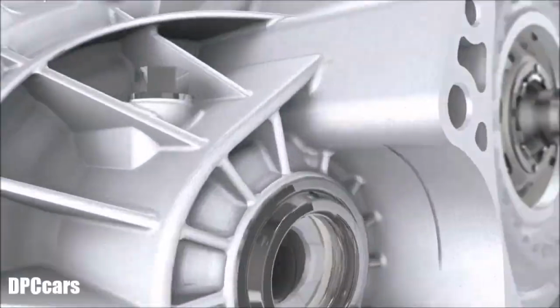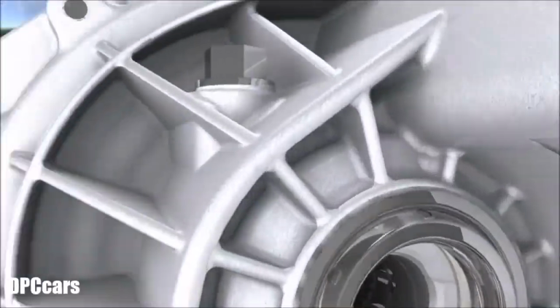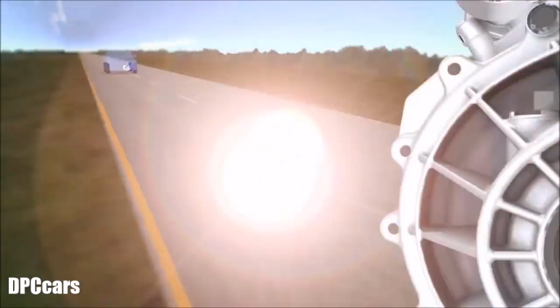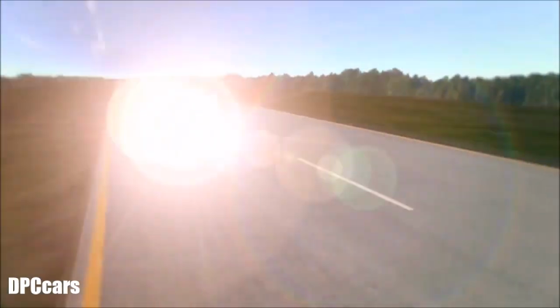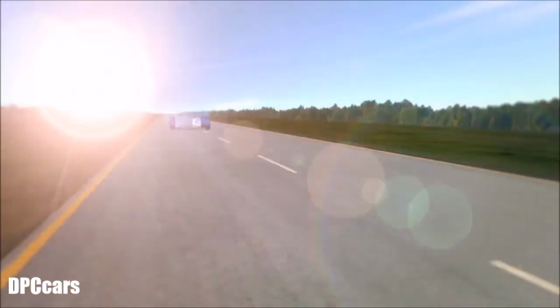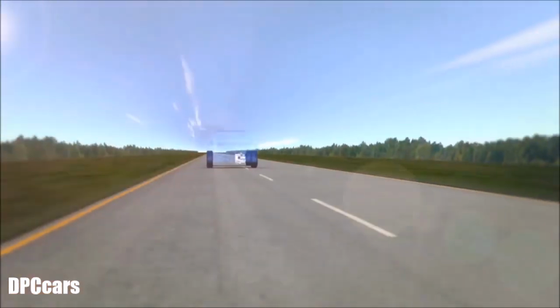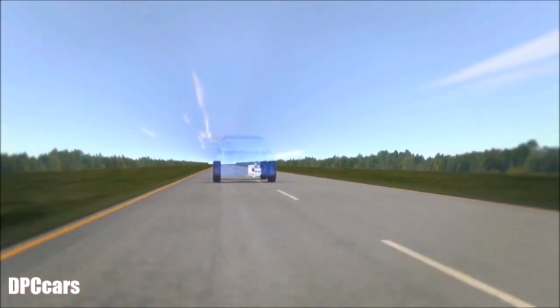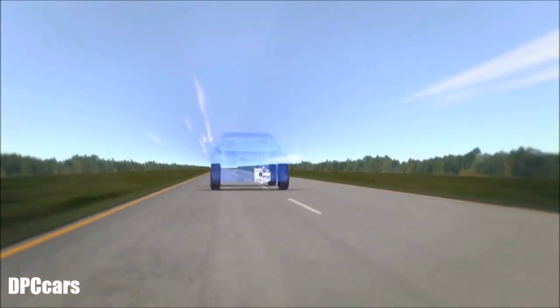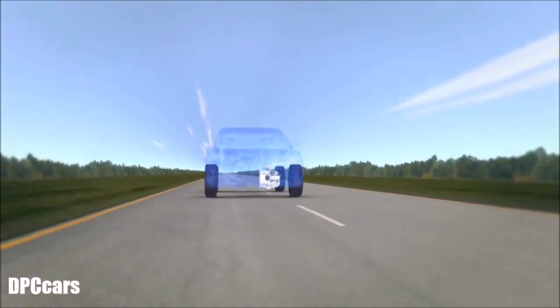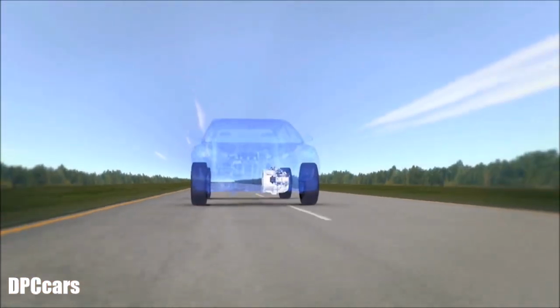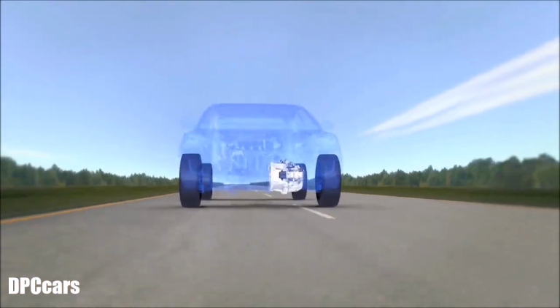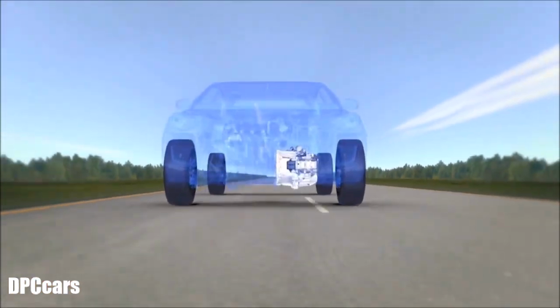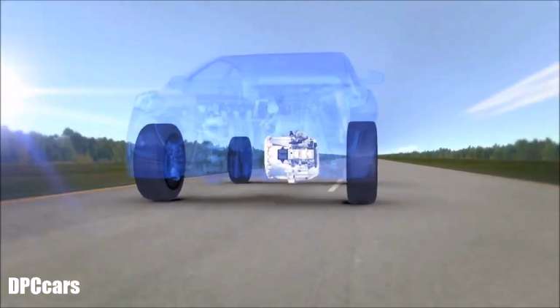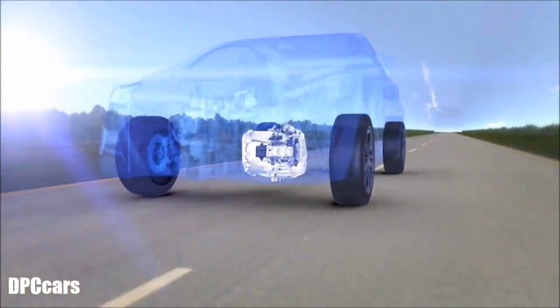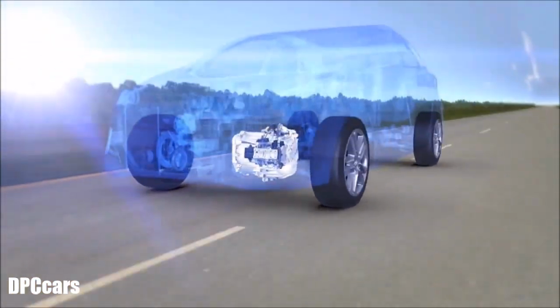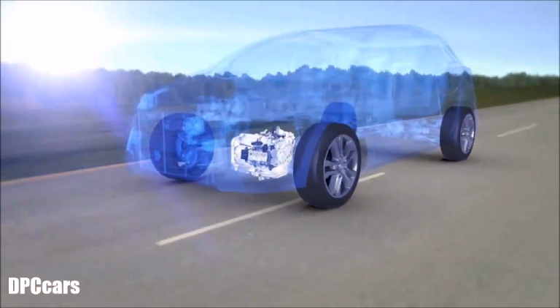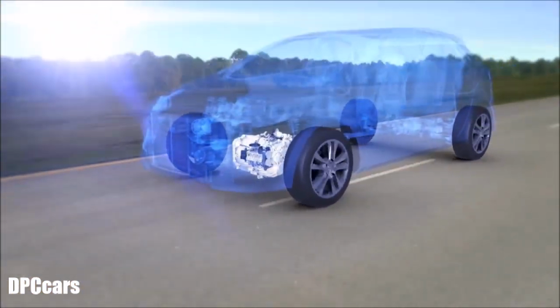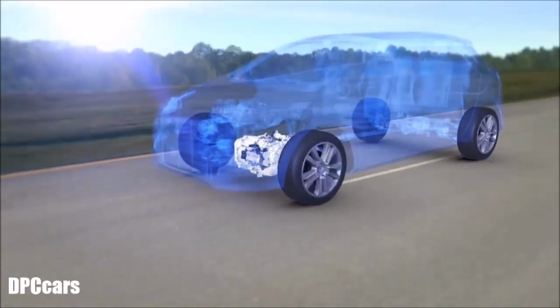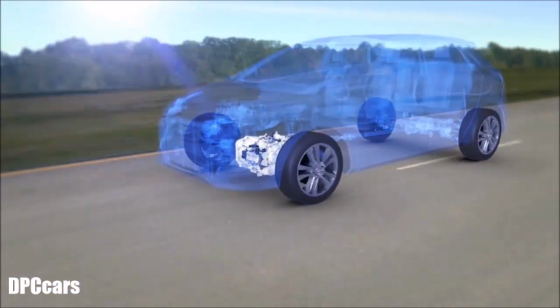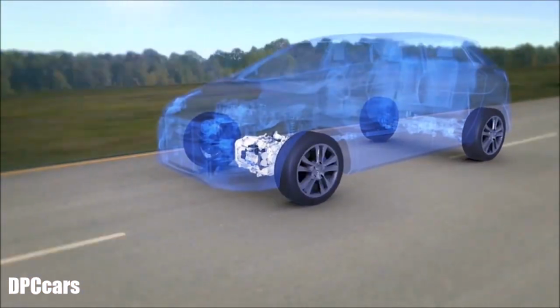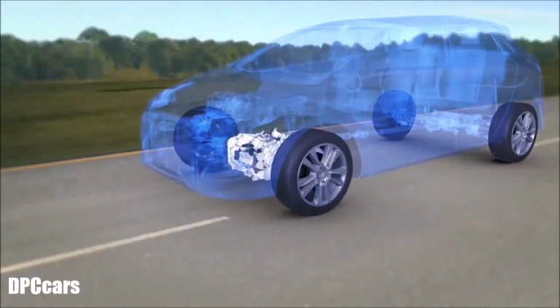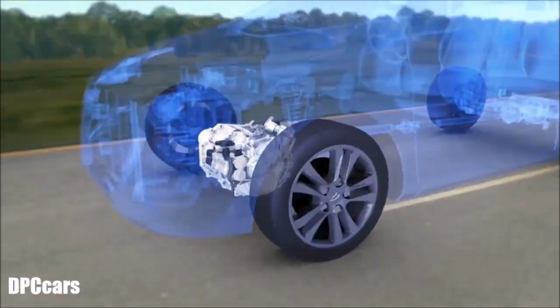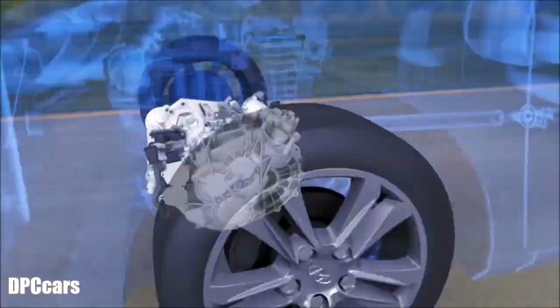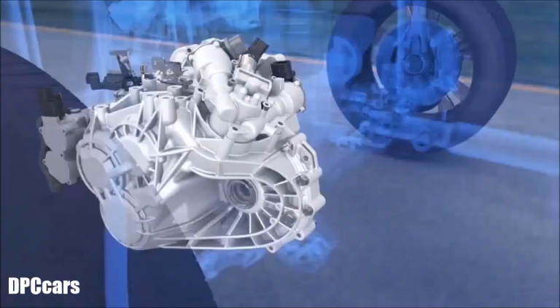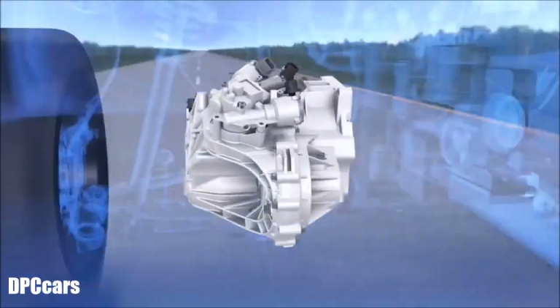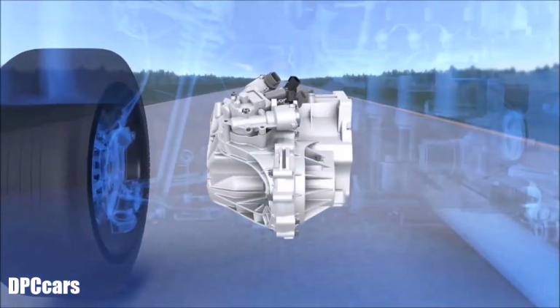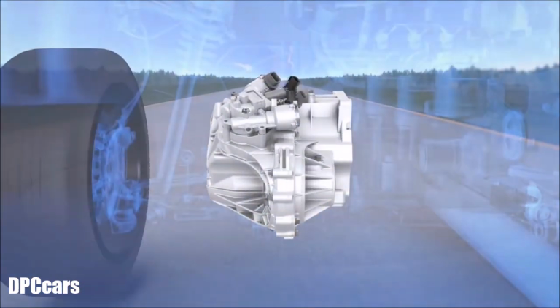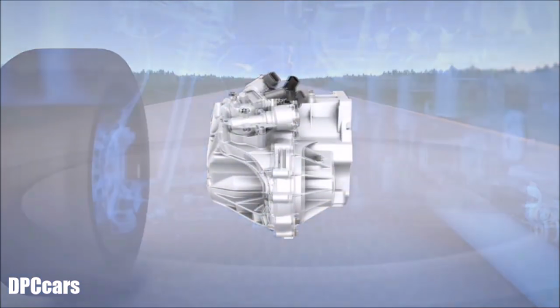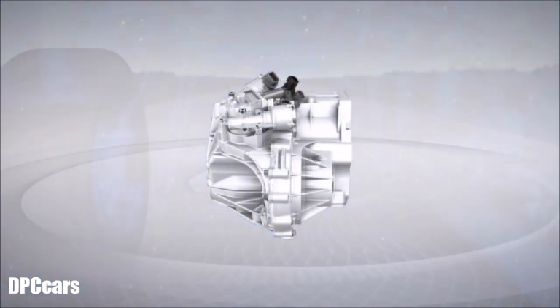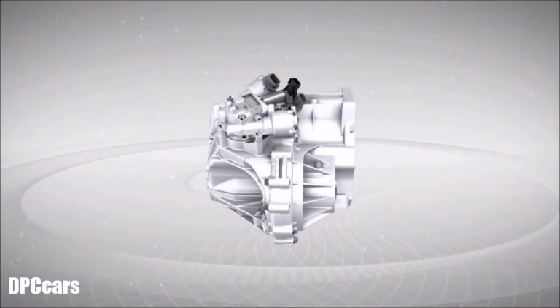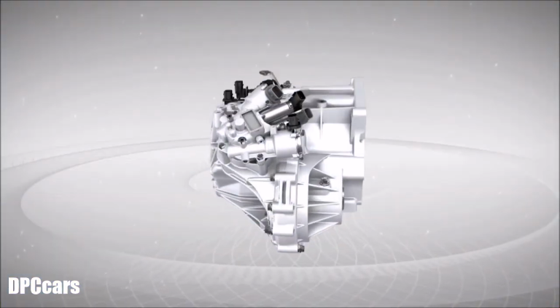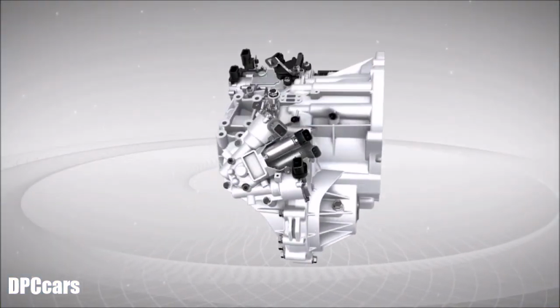The dual-clutch transmission is the next generation transmission, reflecting the good points of both manual and automatic transmissions.